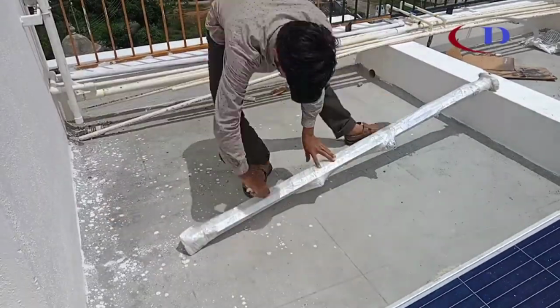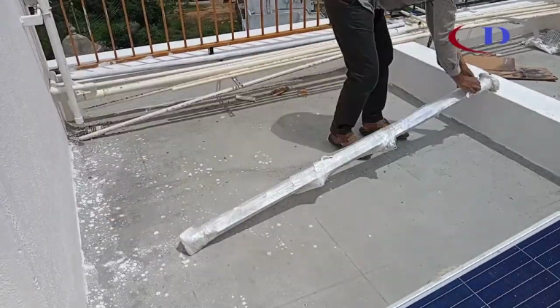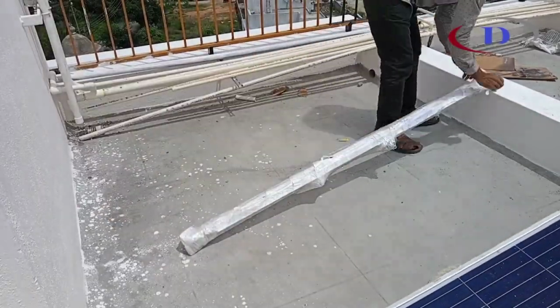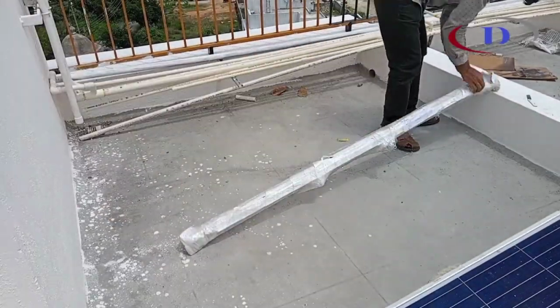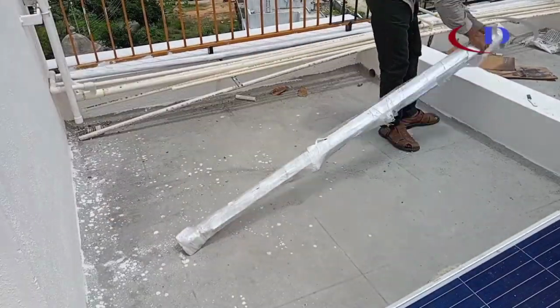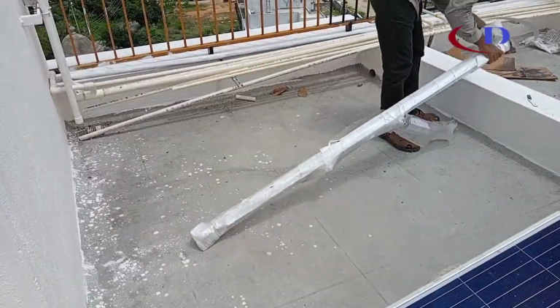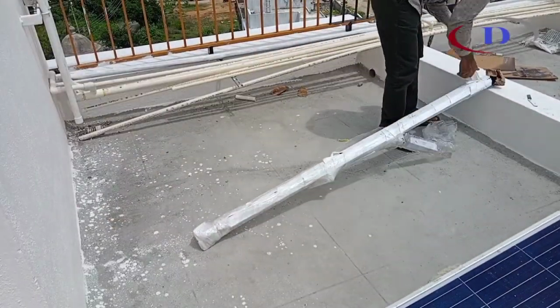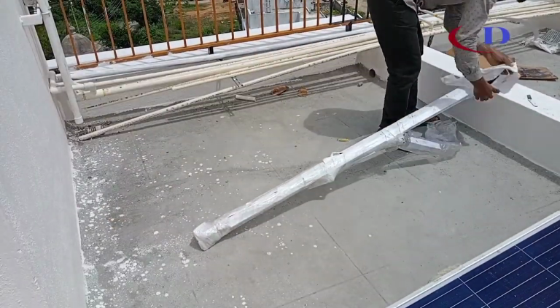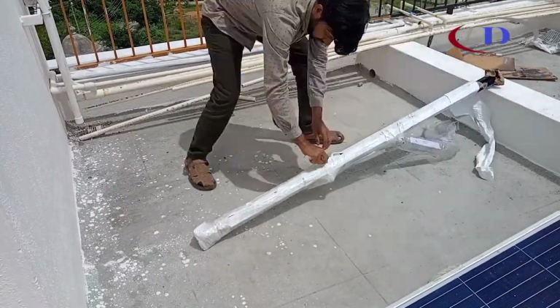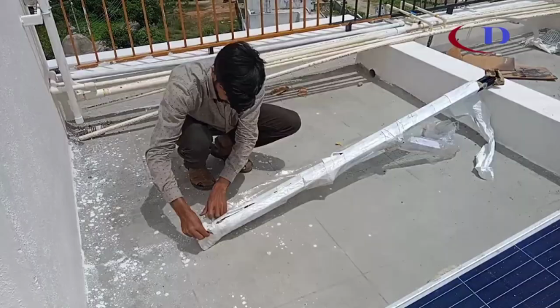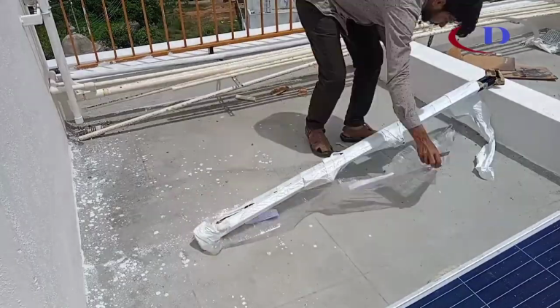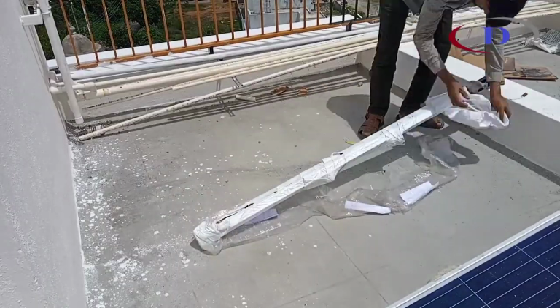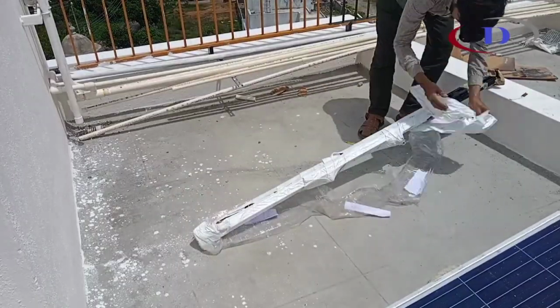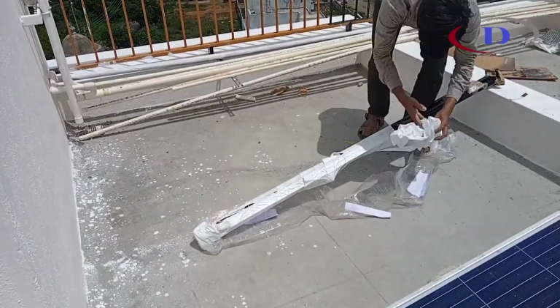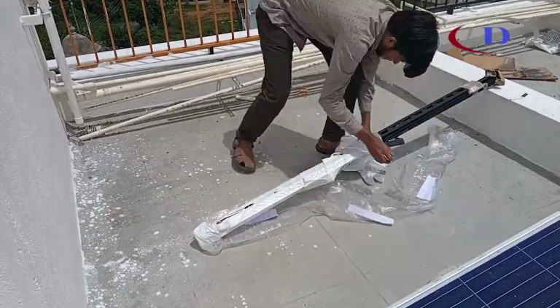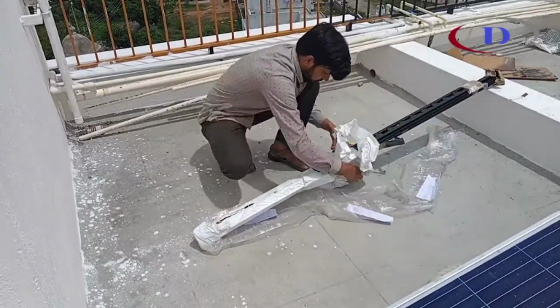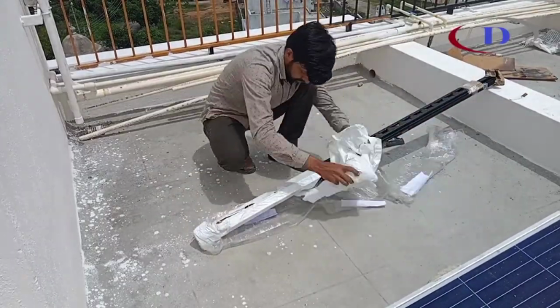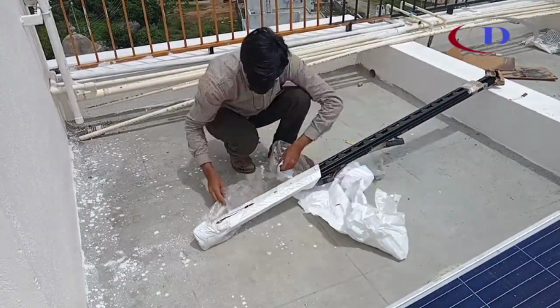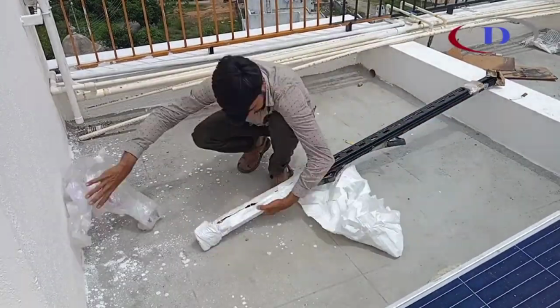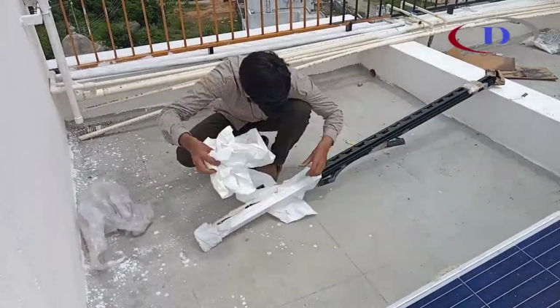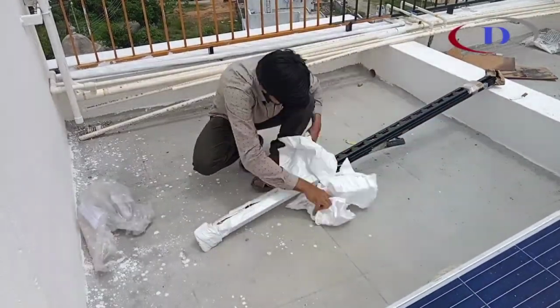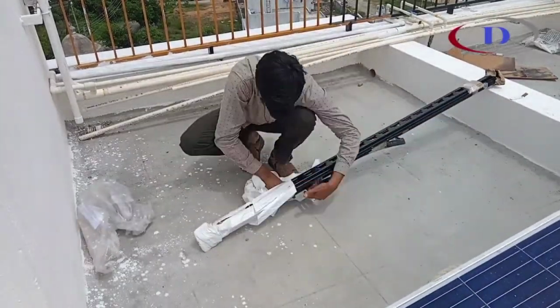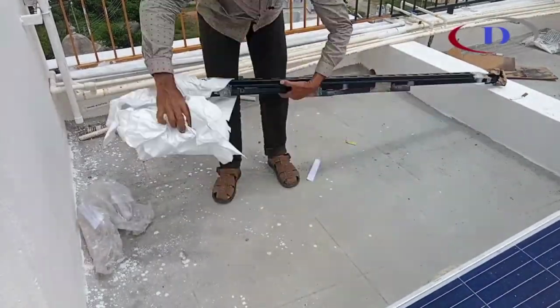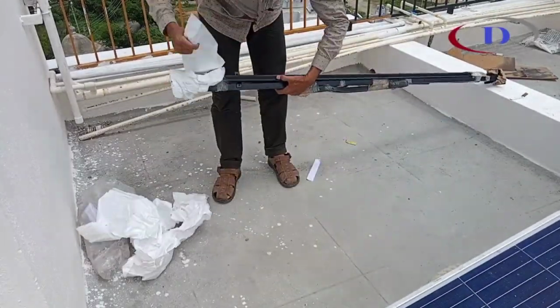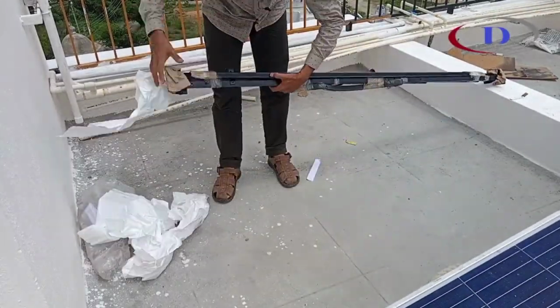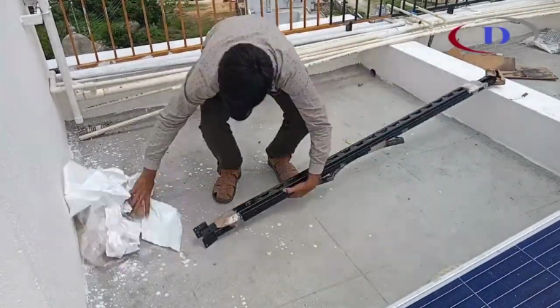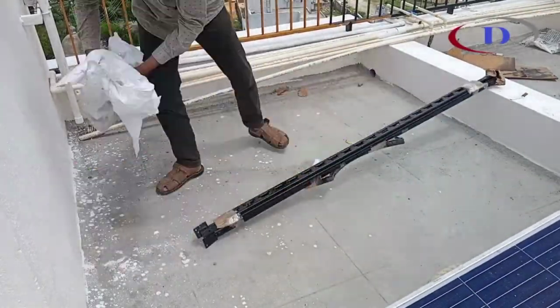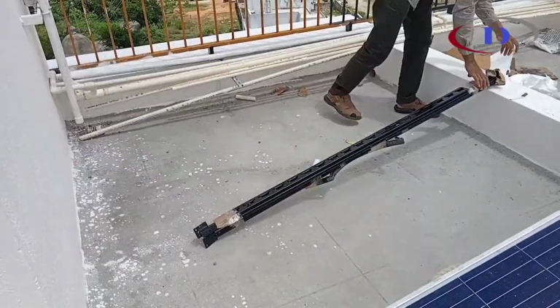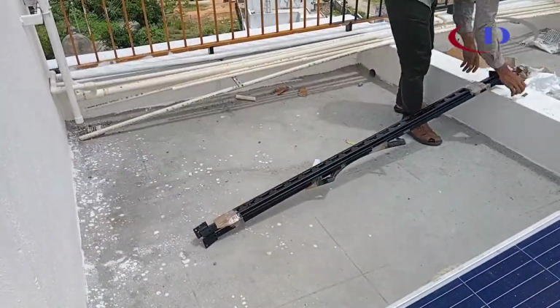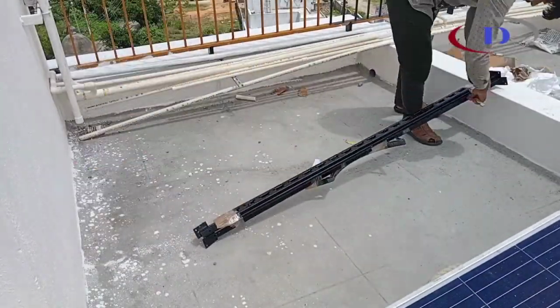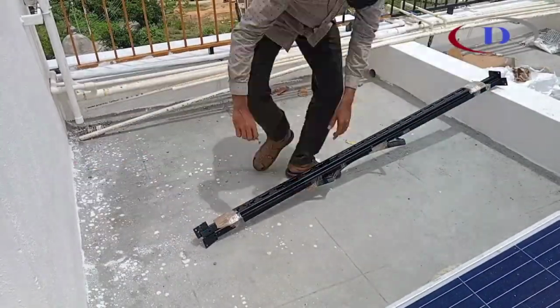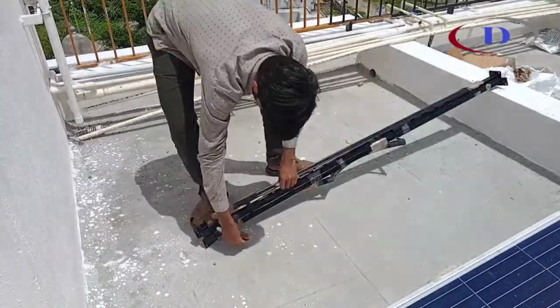Now, assembling the tank support stand. Pre-cut supportive angles are used to keep the collector at the required height and inclination.